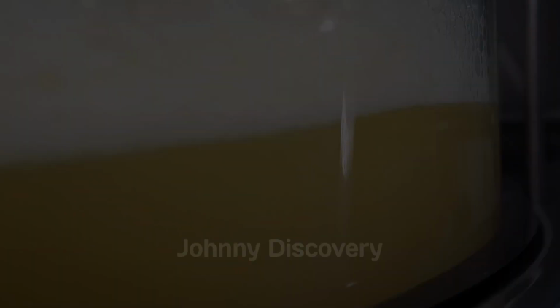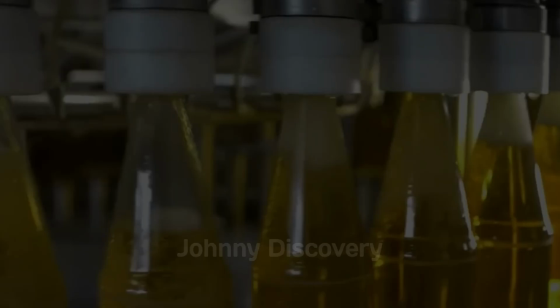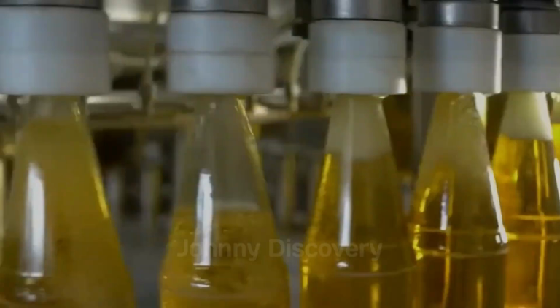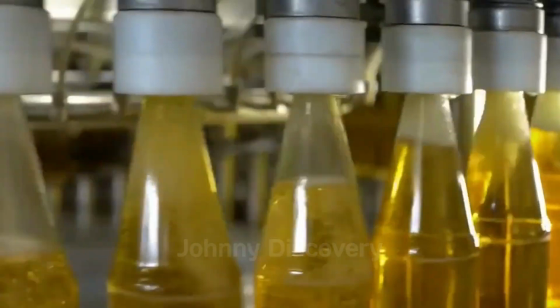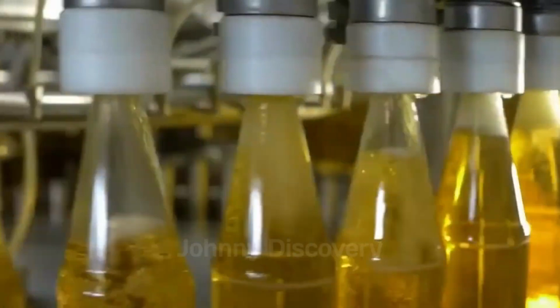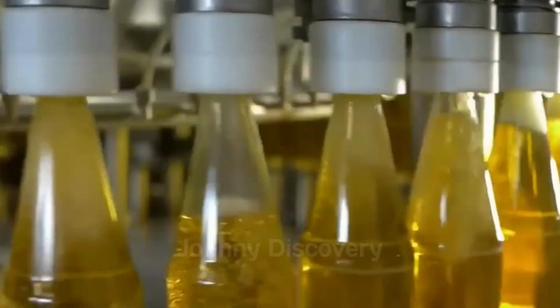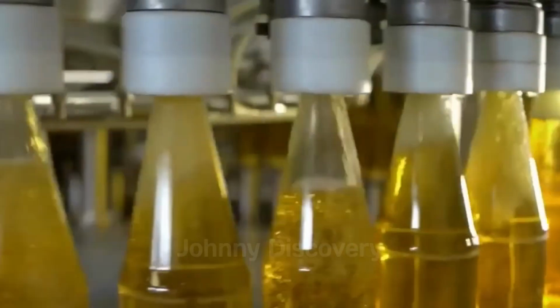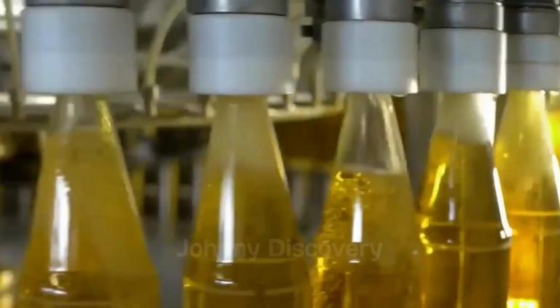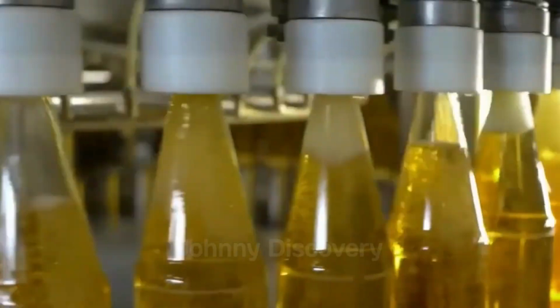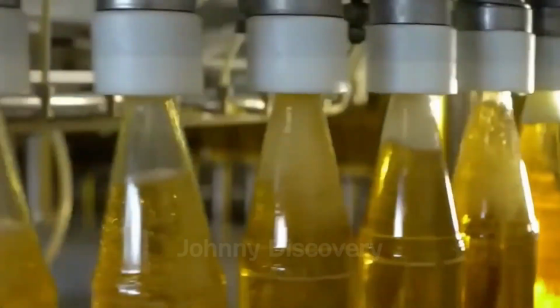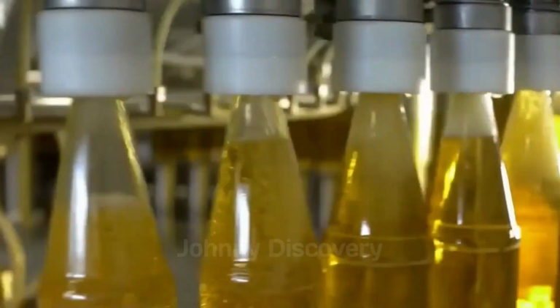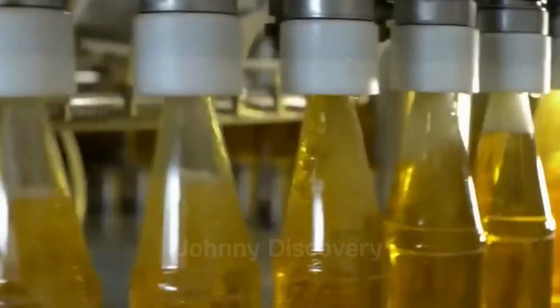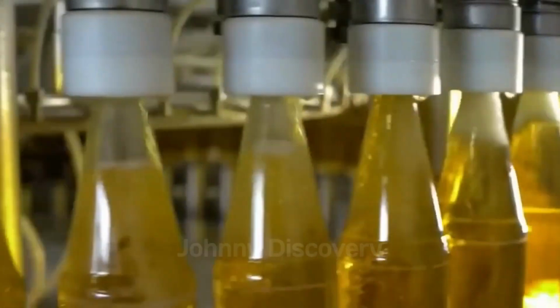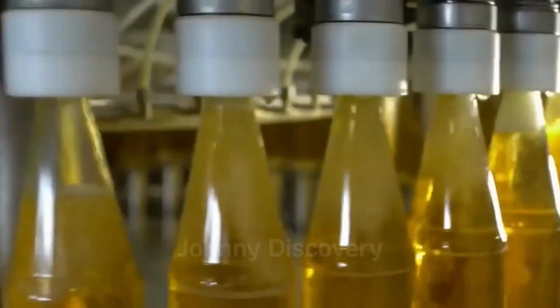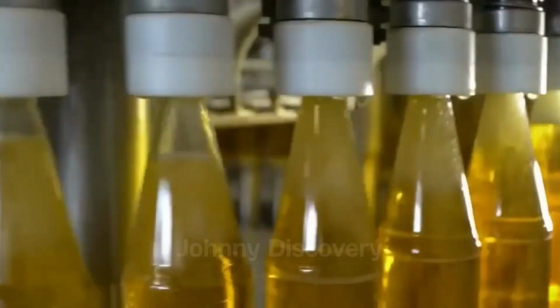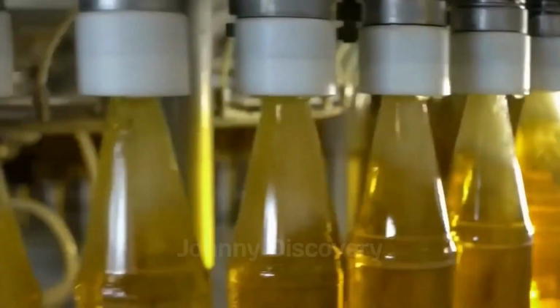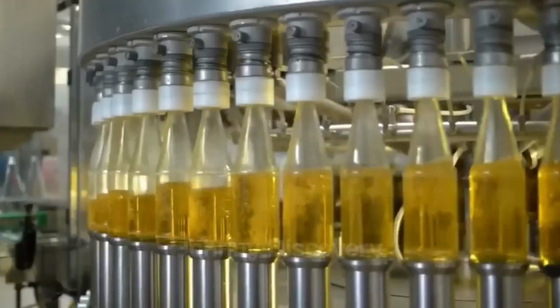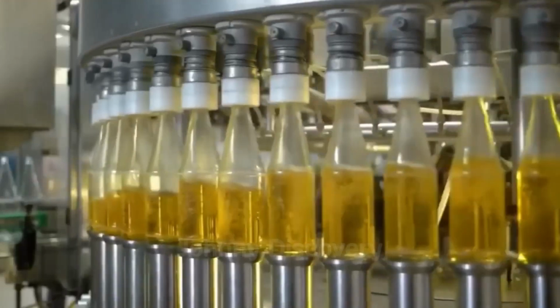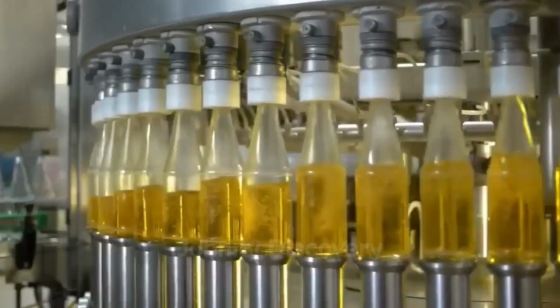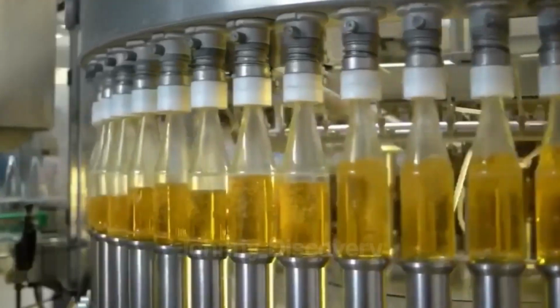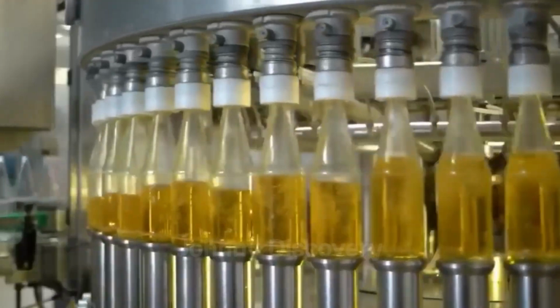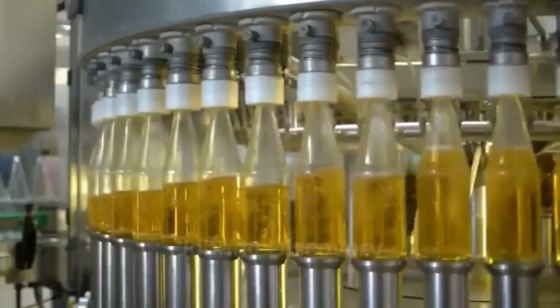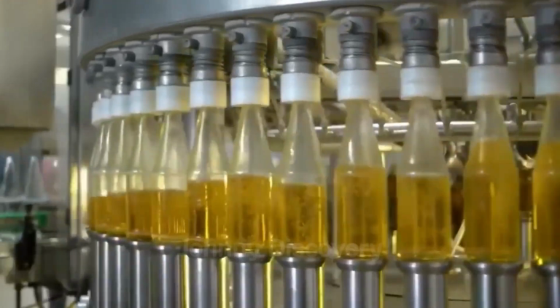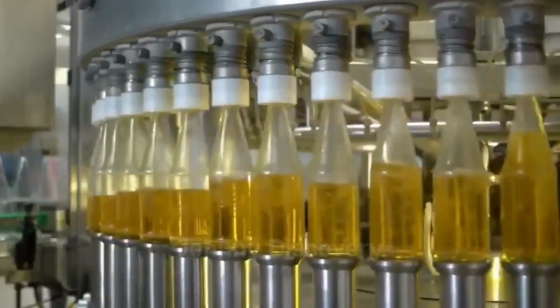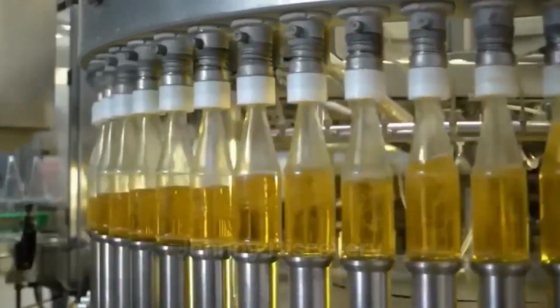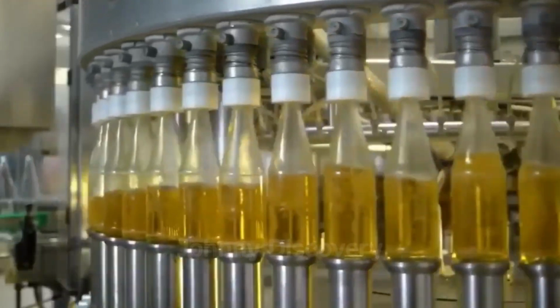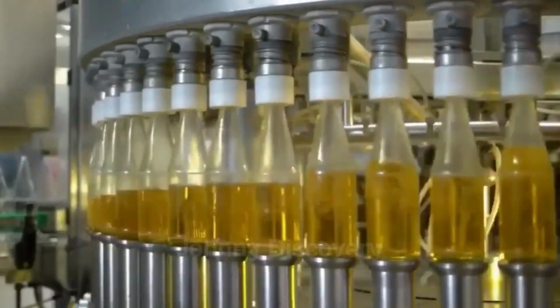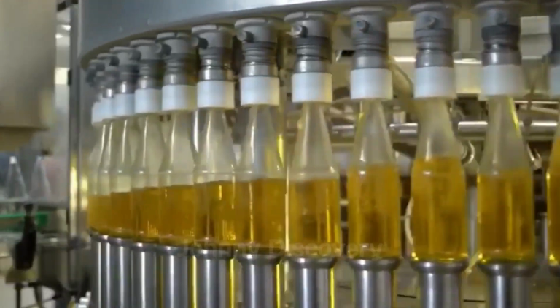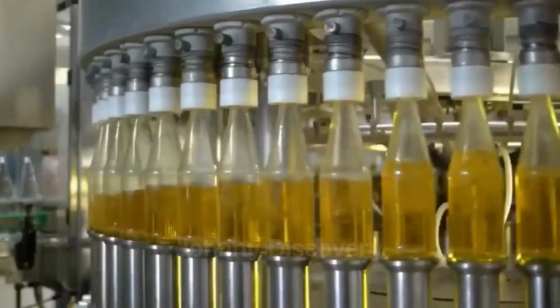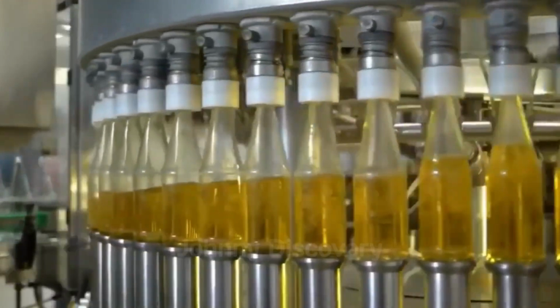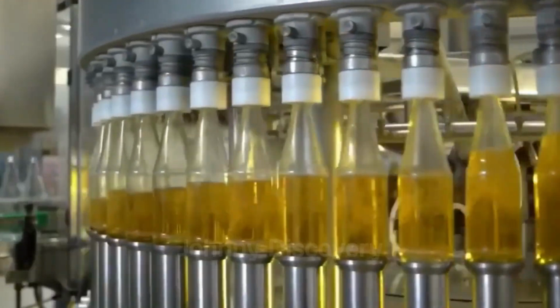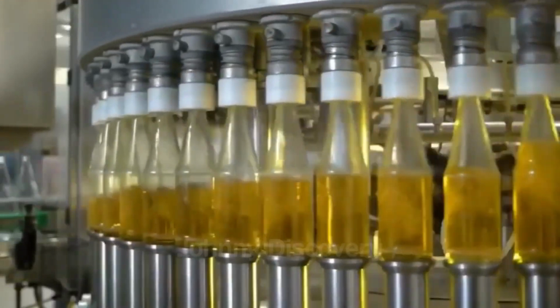Finally, the juice is bottled with care, each bottle sealed to lock in the freshness and fruity essence.